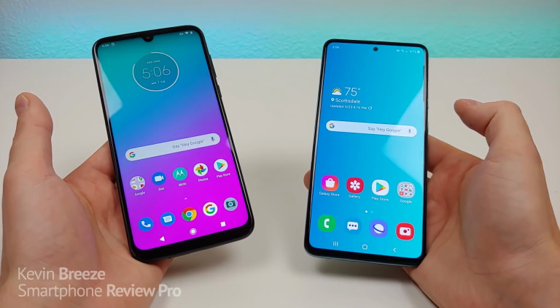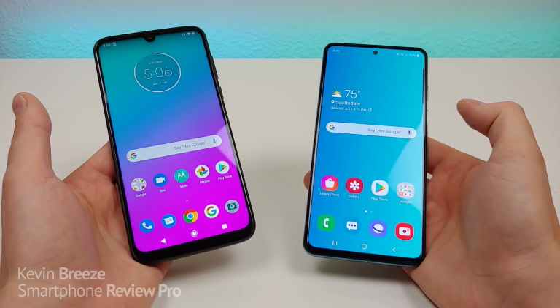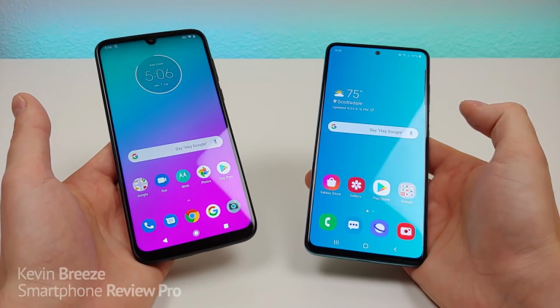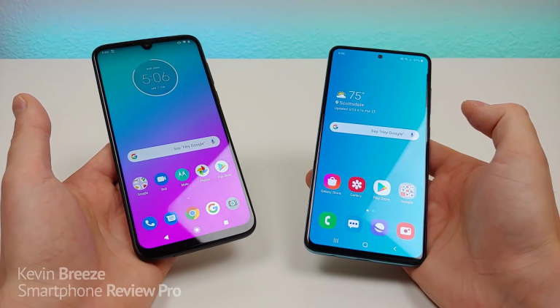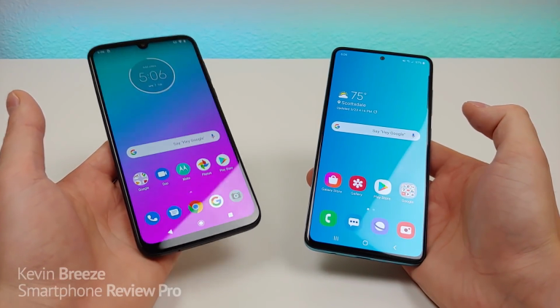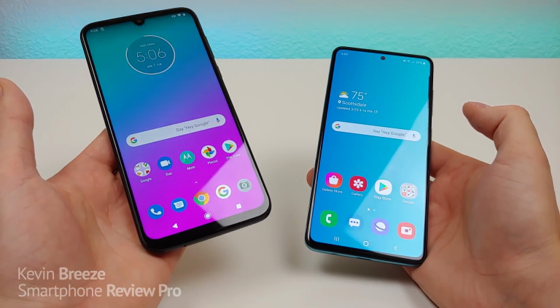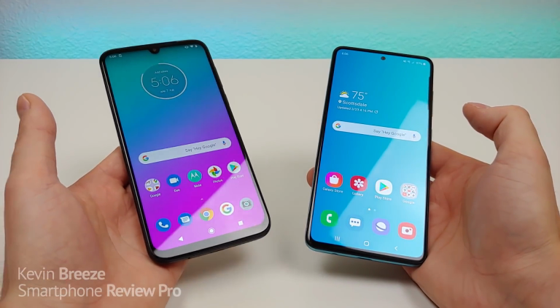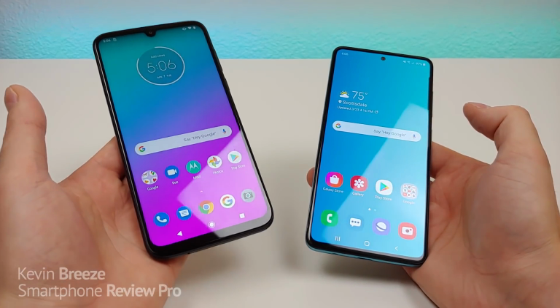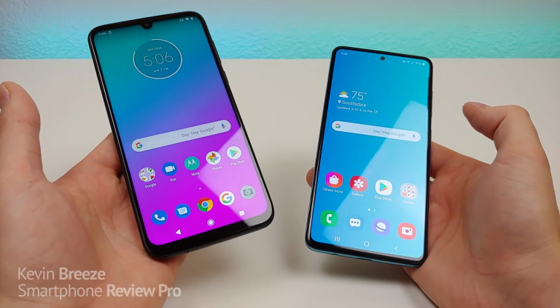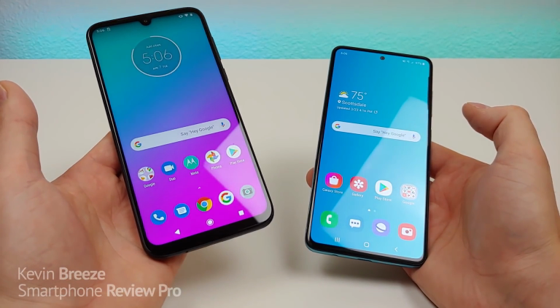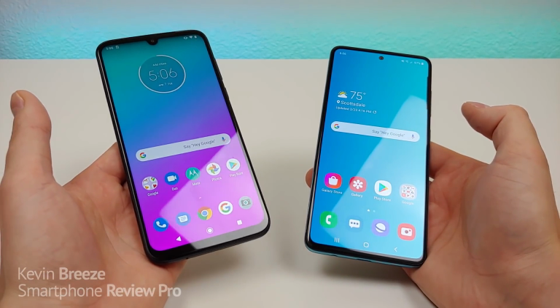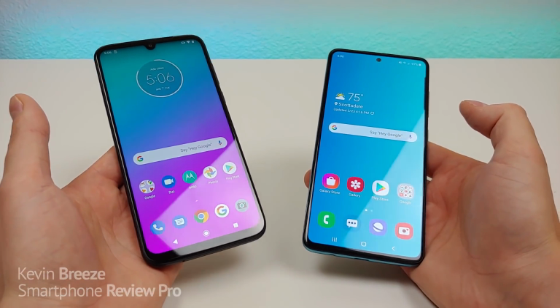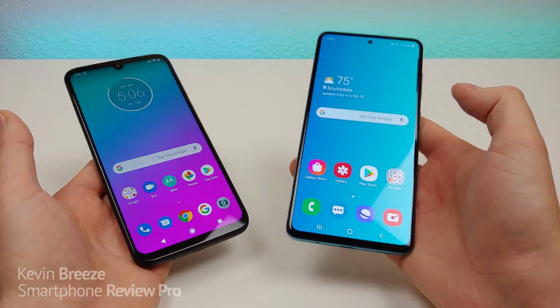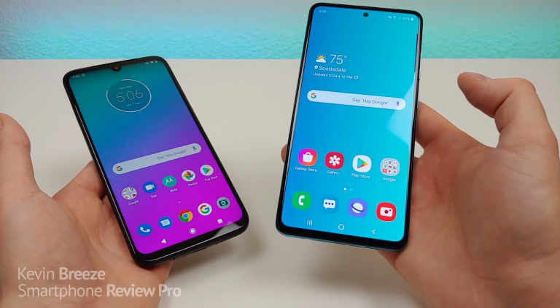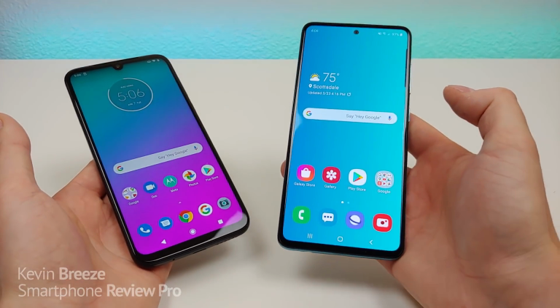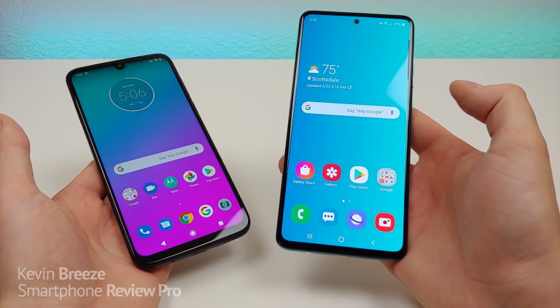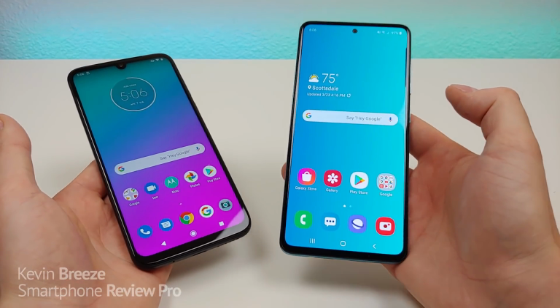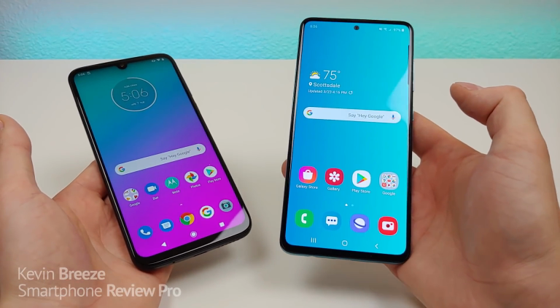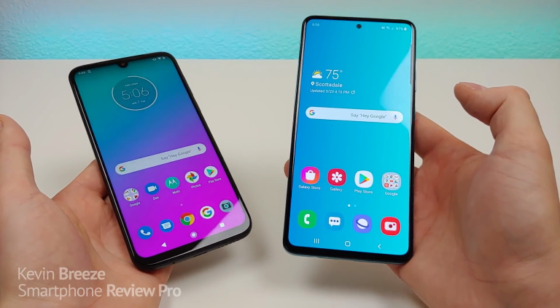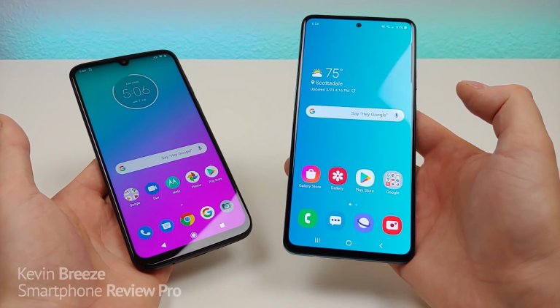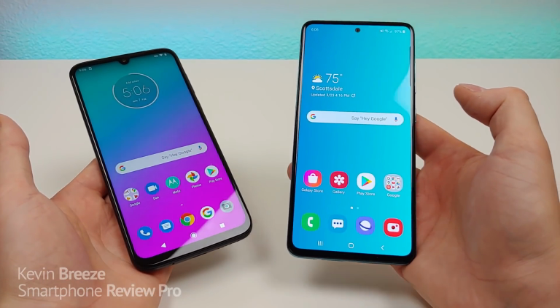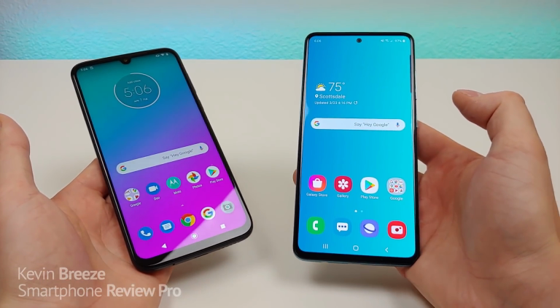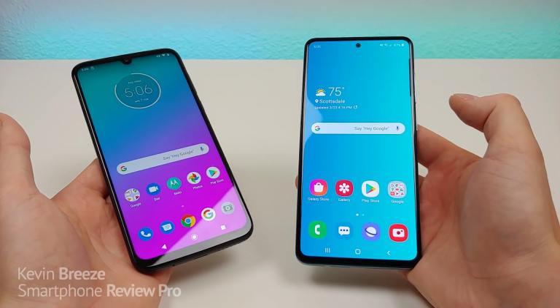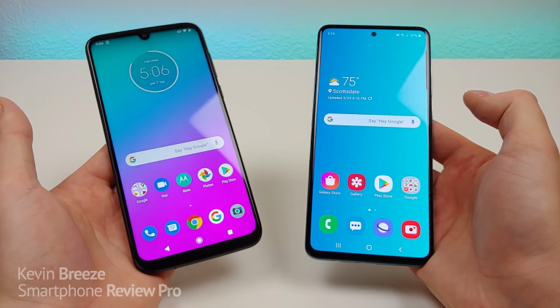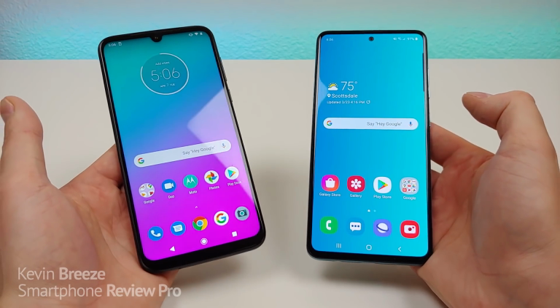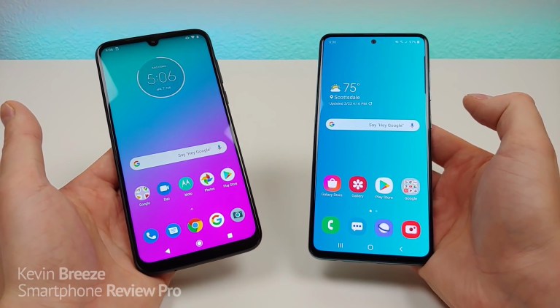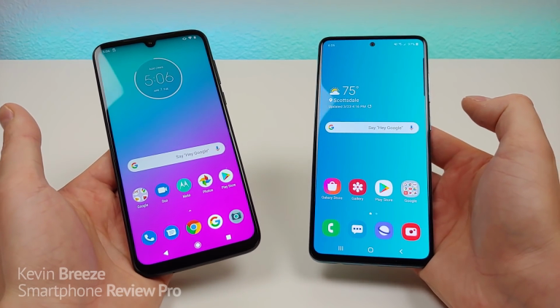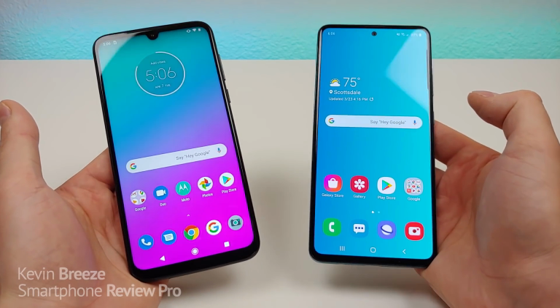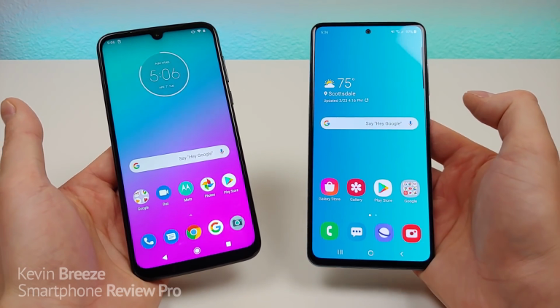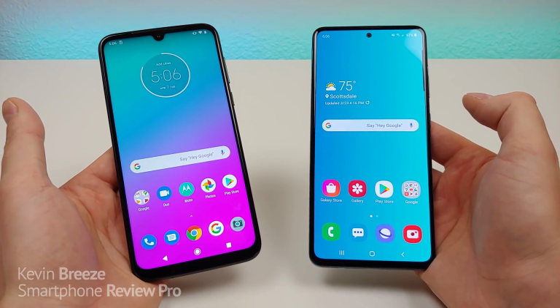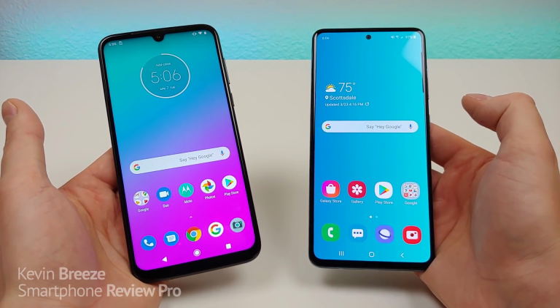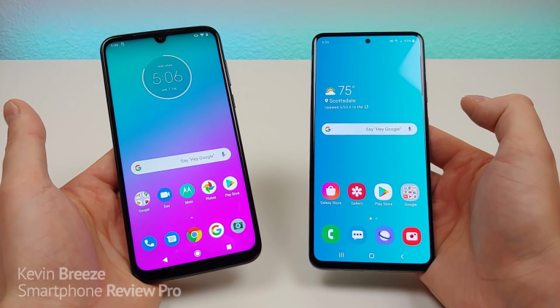Which is better, the Moto G8 Plus or the Samsung Galaxy A51? Well, in this video we are going to find out.